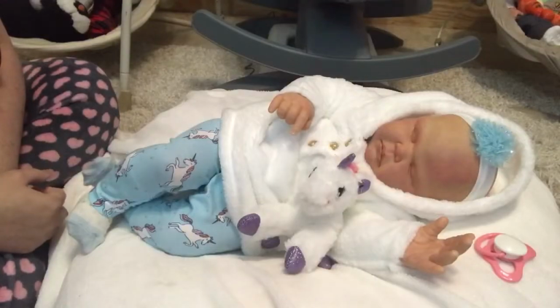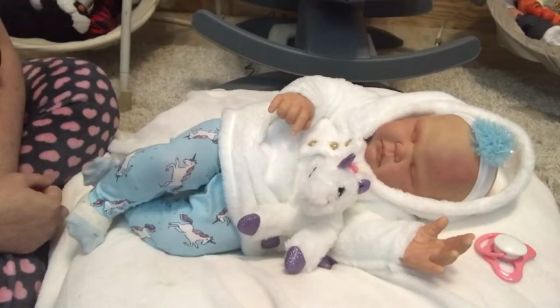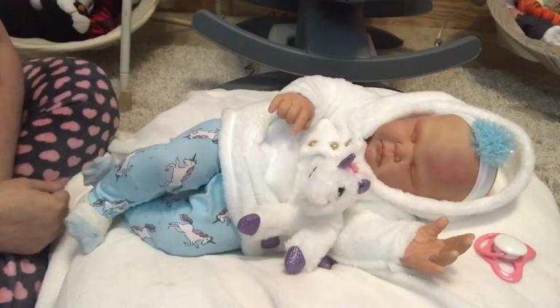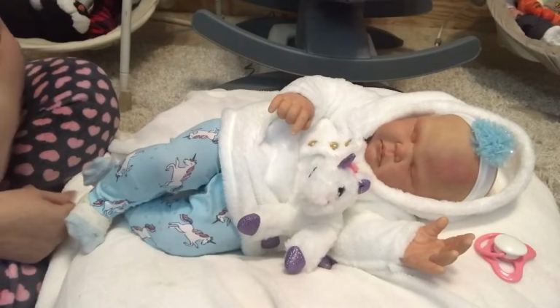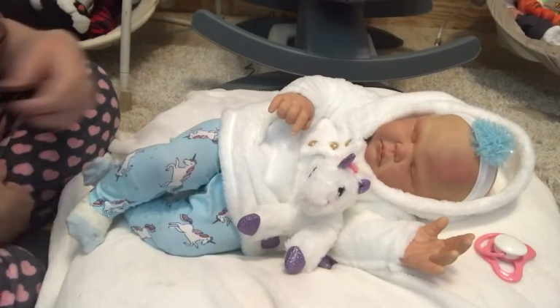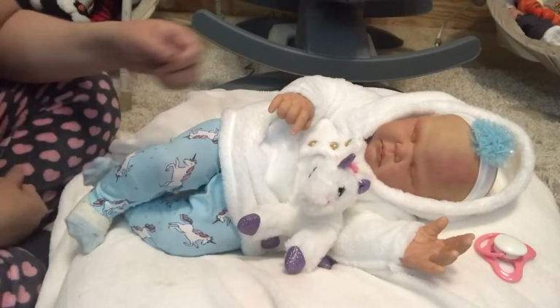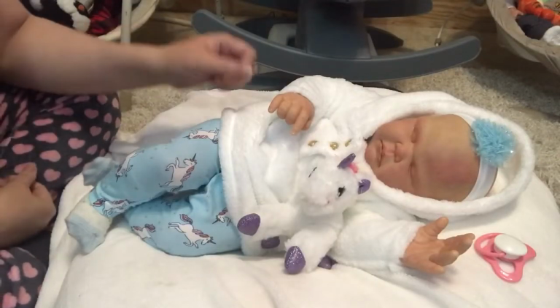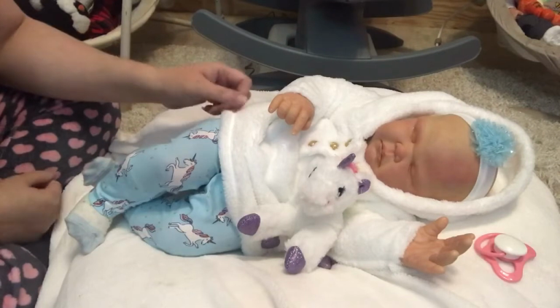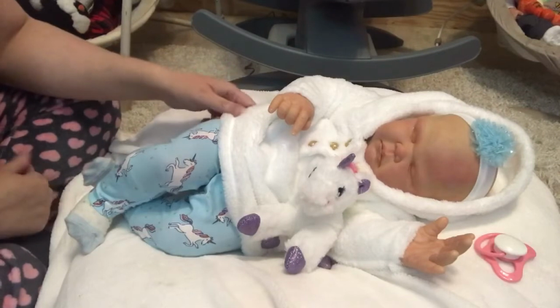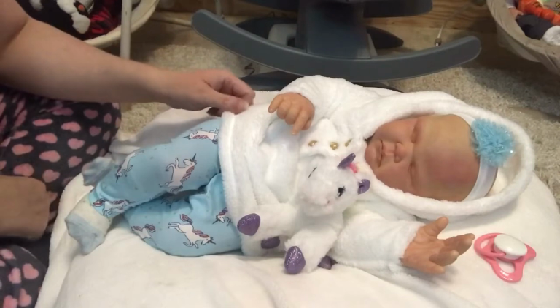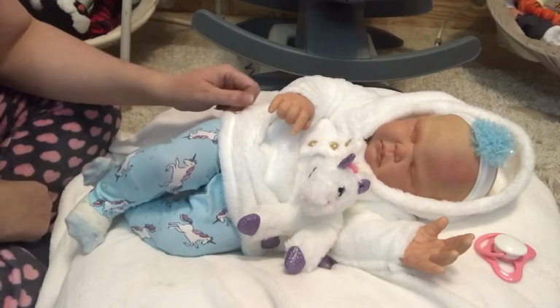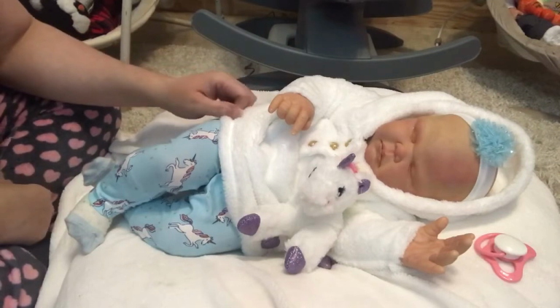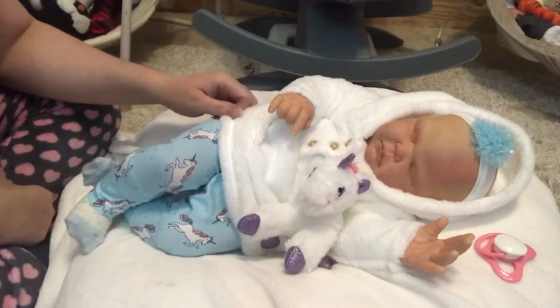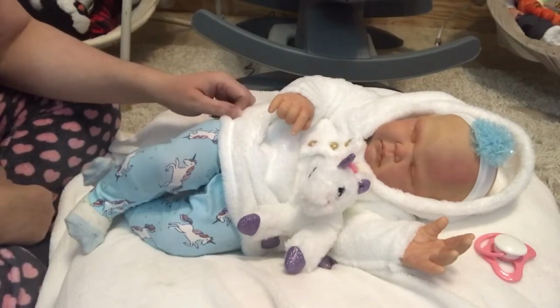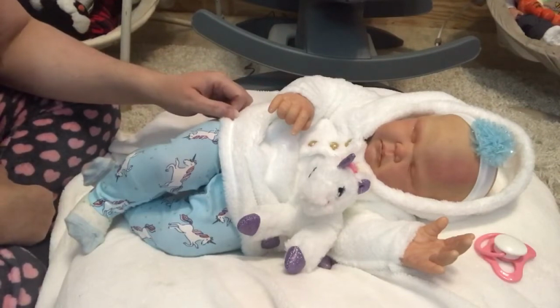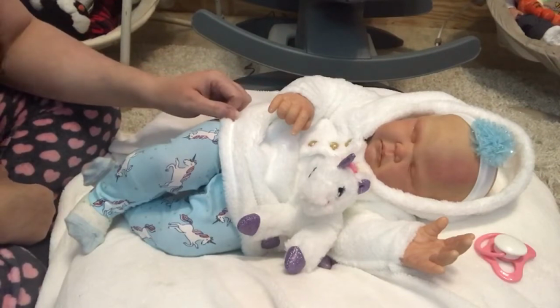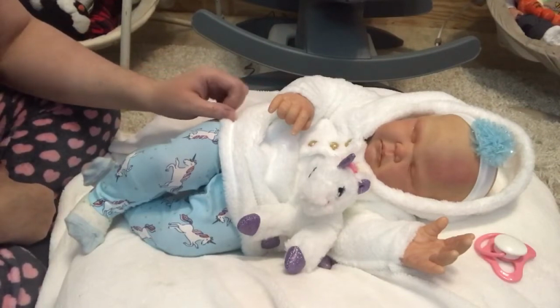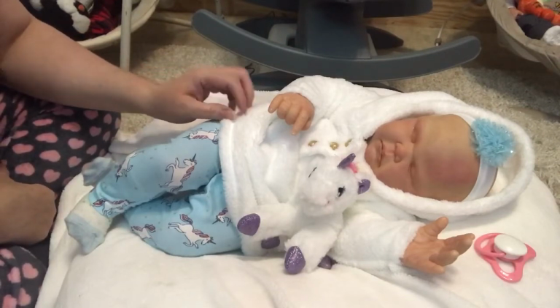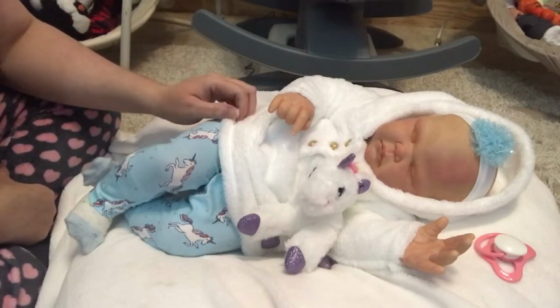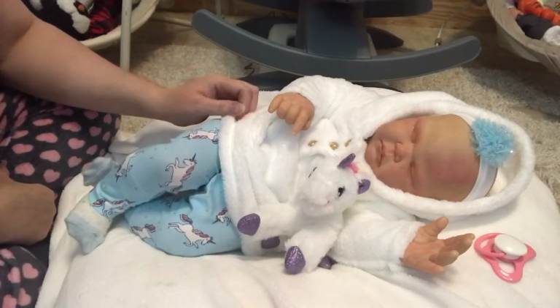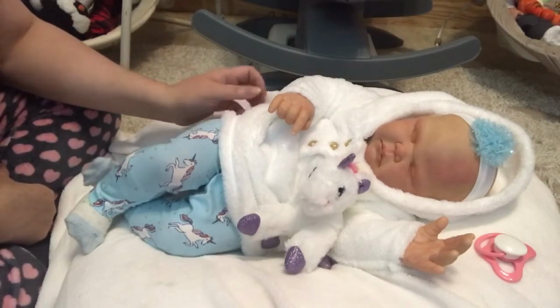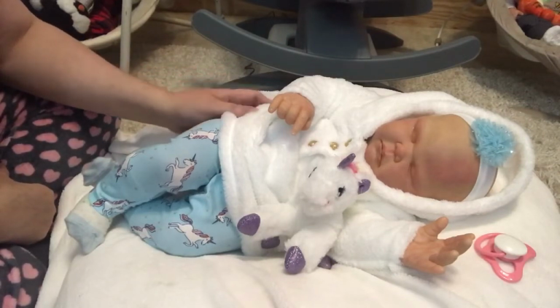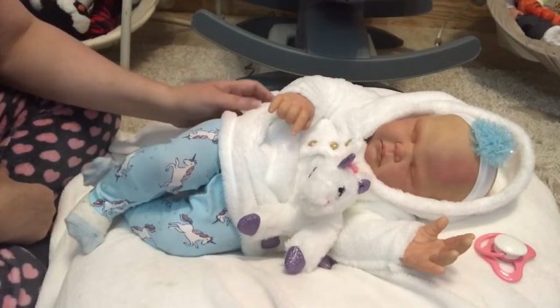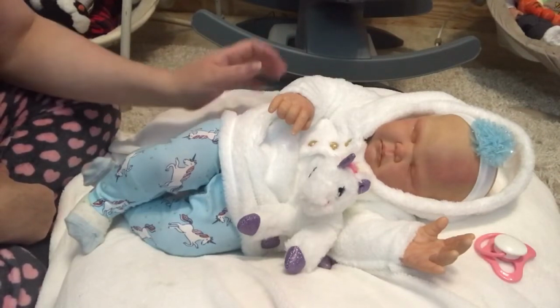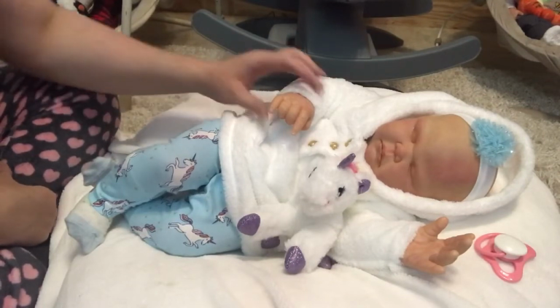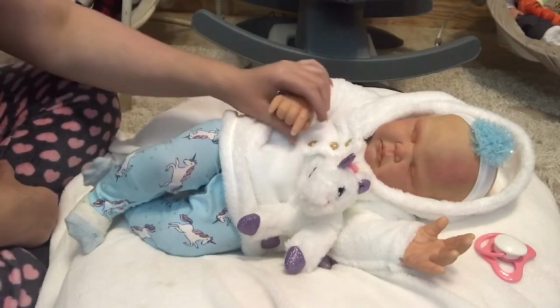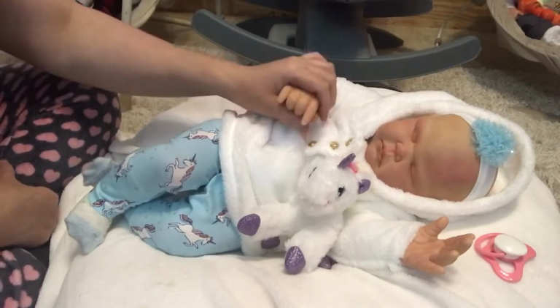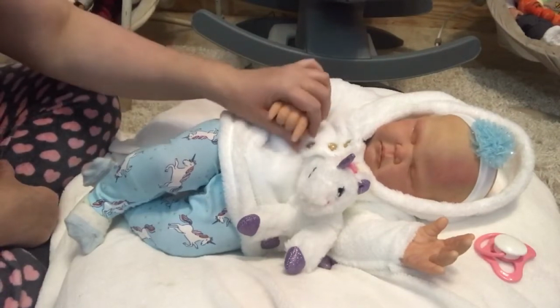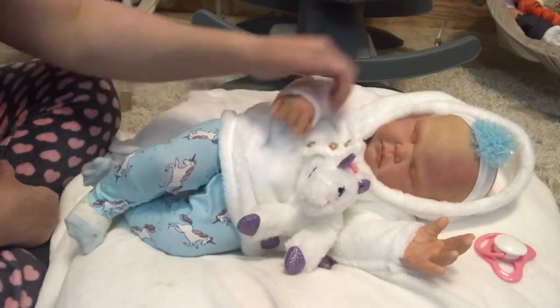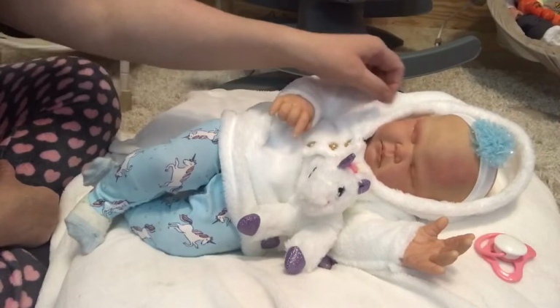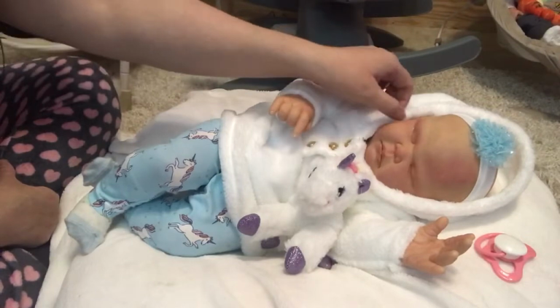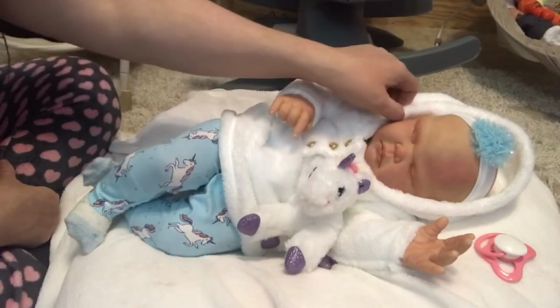Hi guys, happy Saturday. I've got a small haul to share with you and I'm here with baby Alexa Marie.